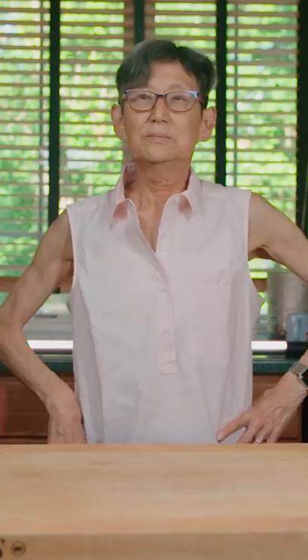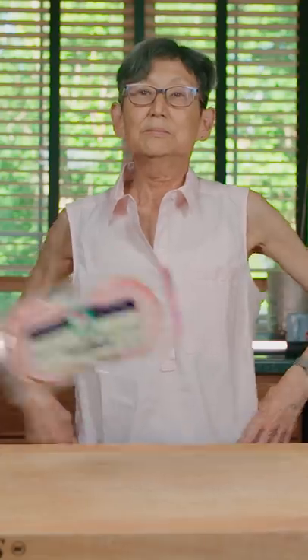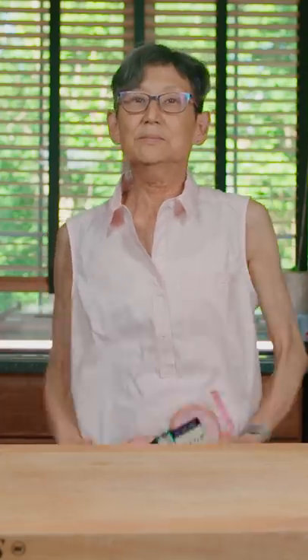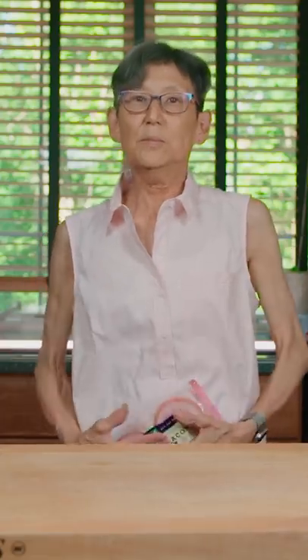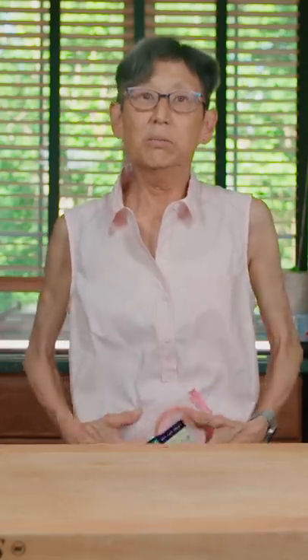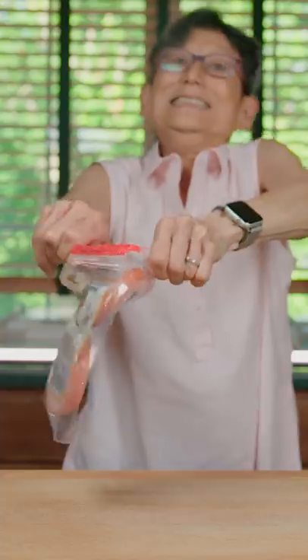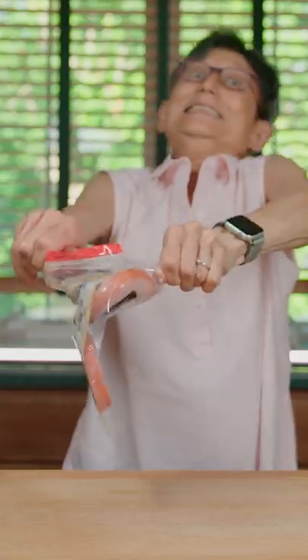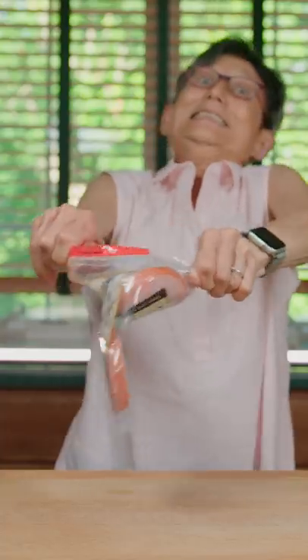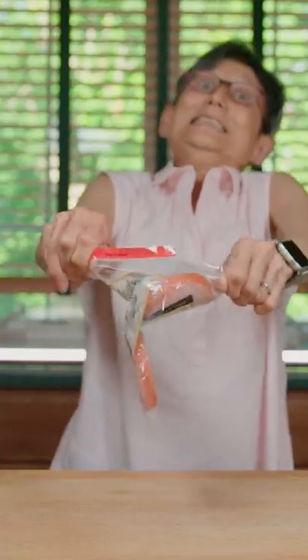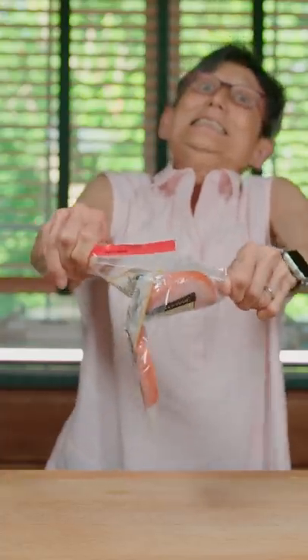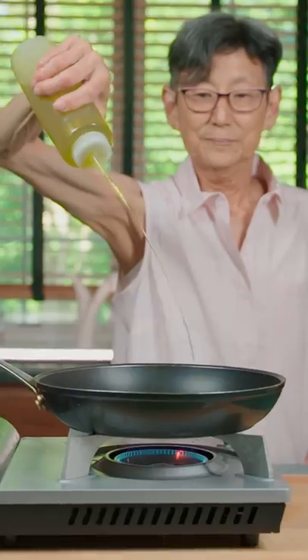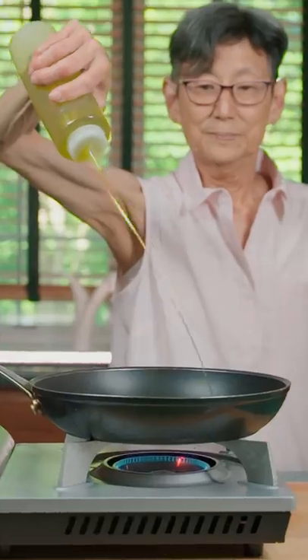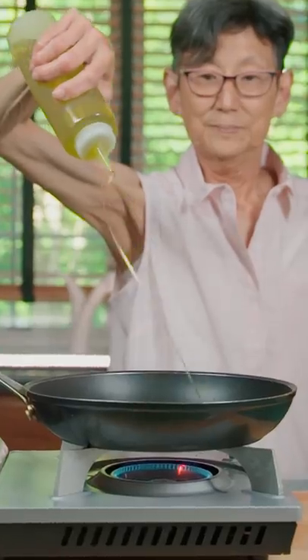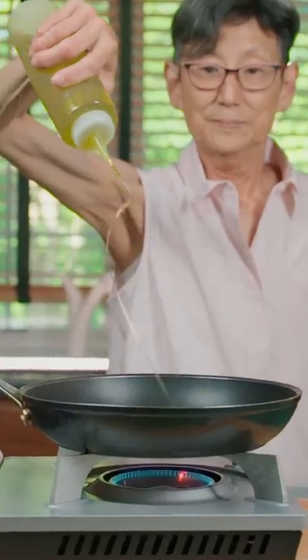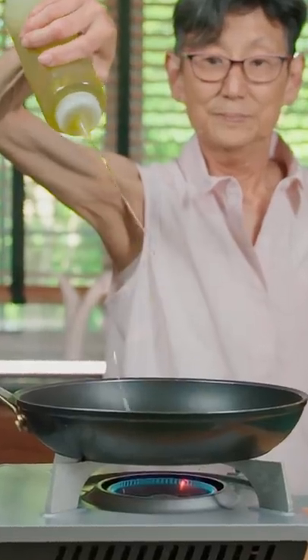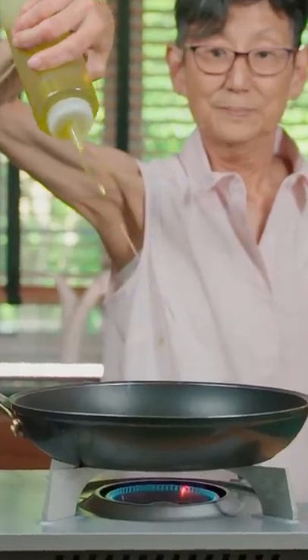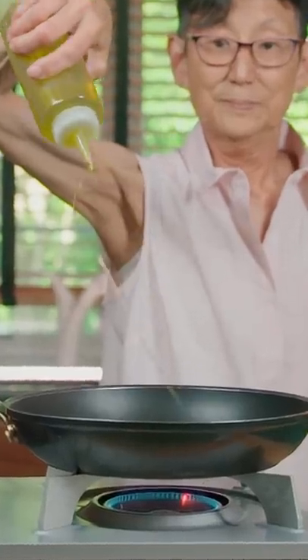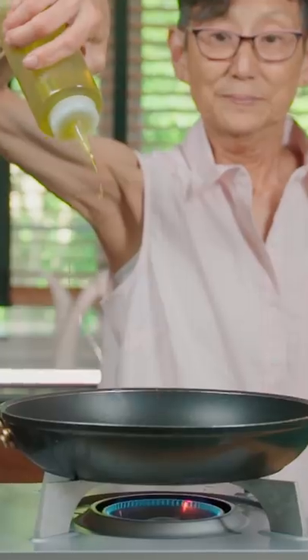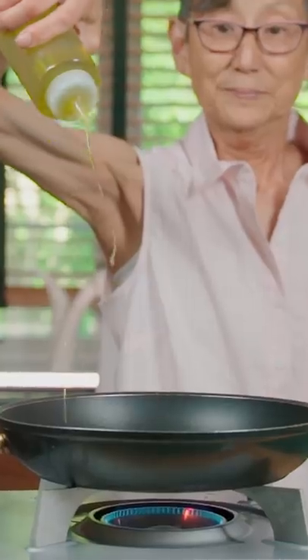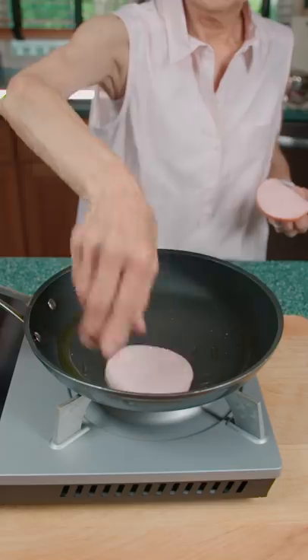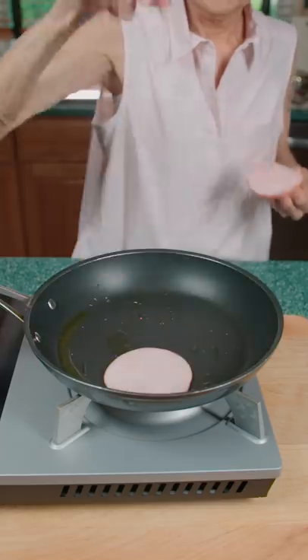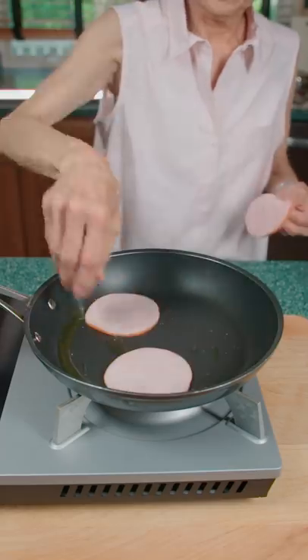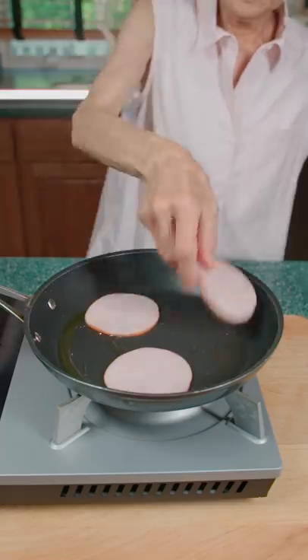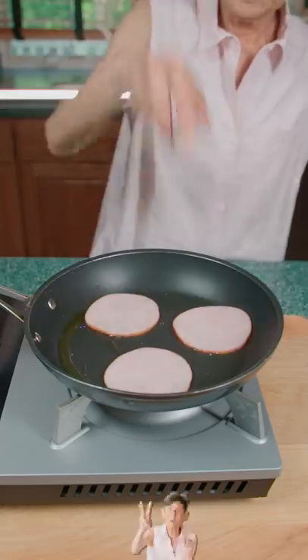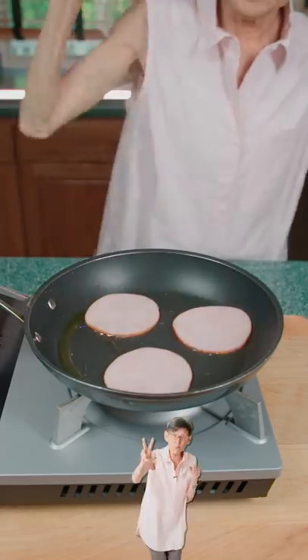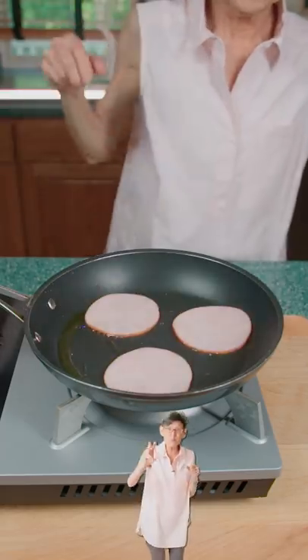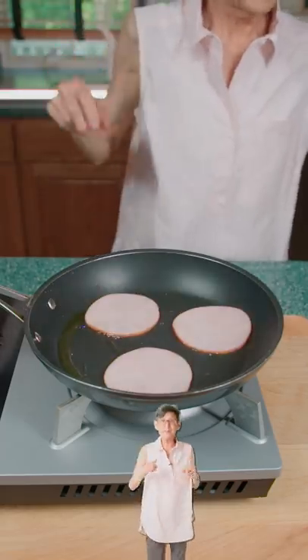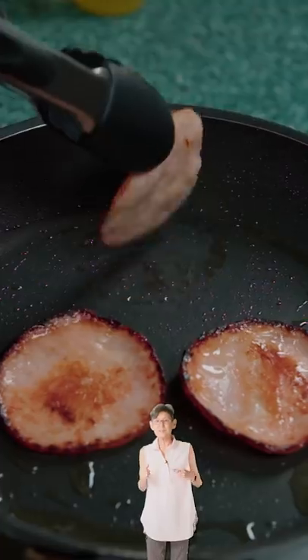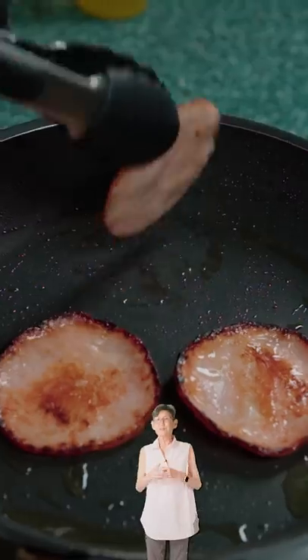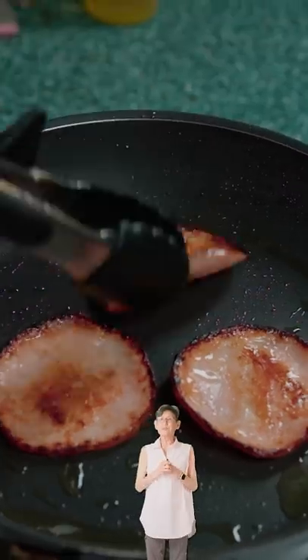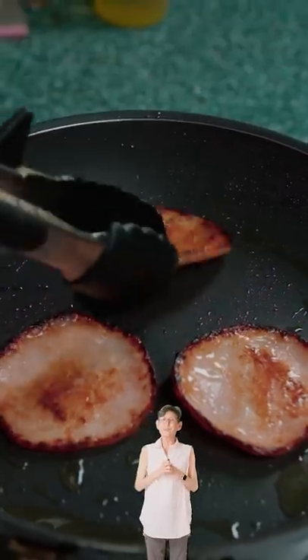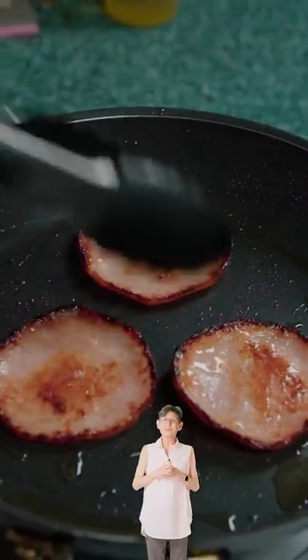Grab your Canadian bacon, add oil to a pan, and fry for two minutes per side.